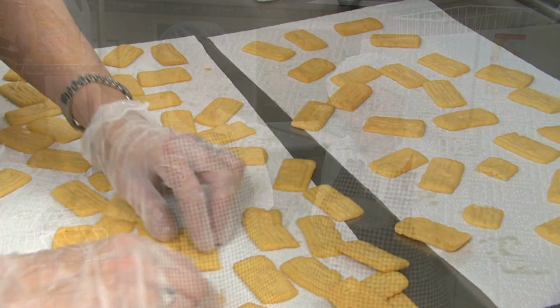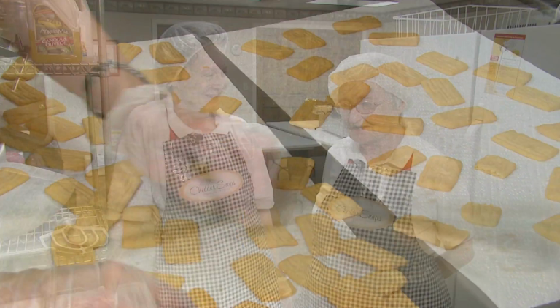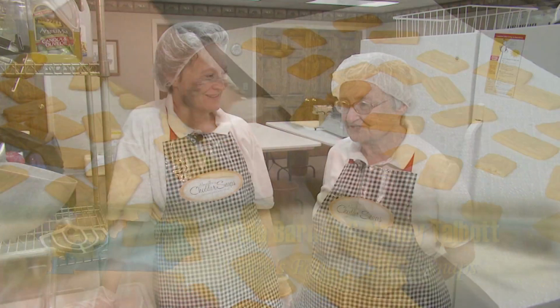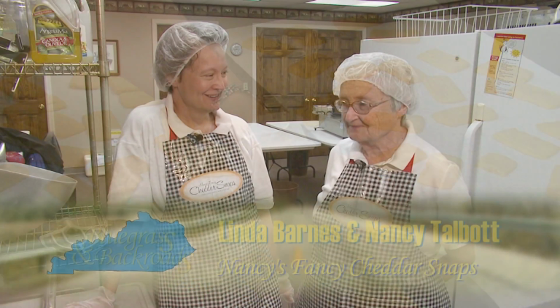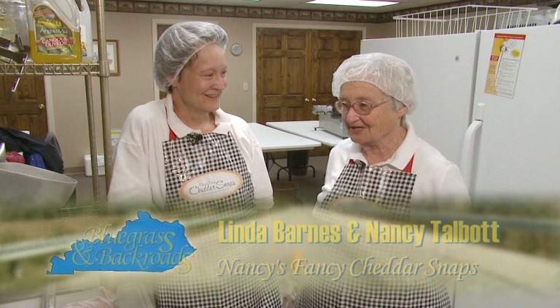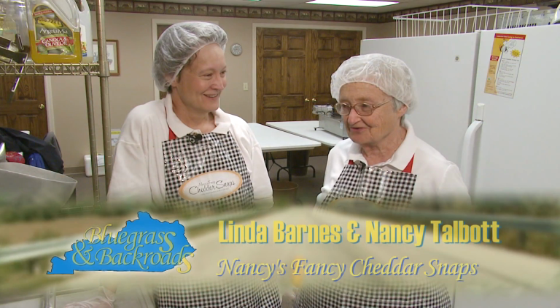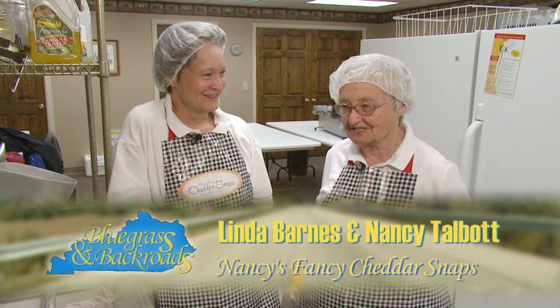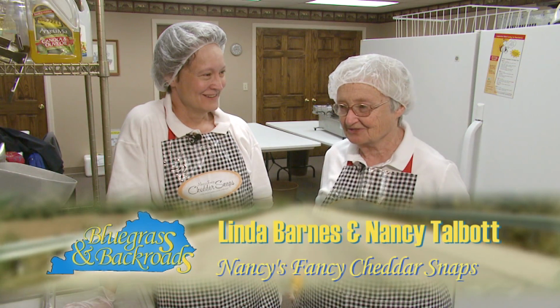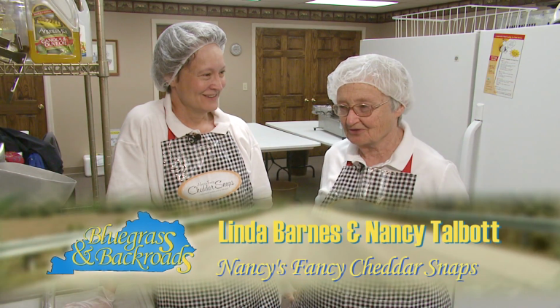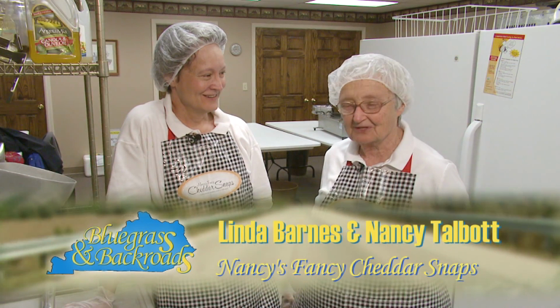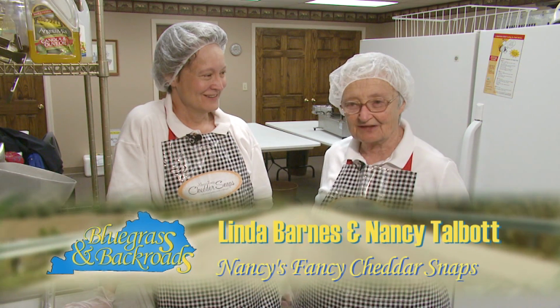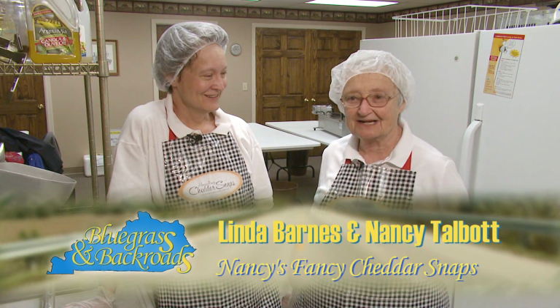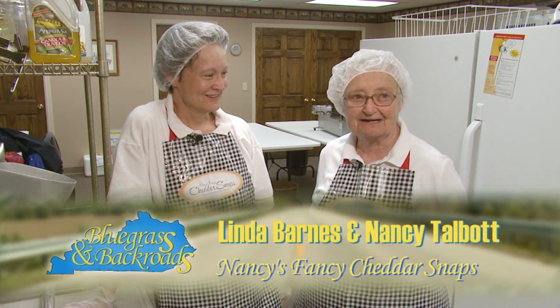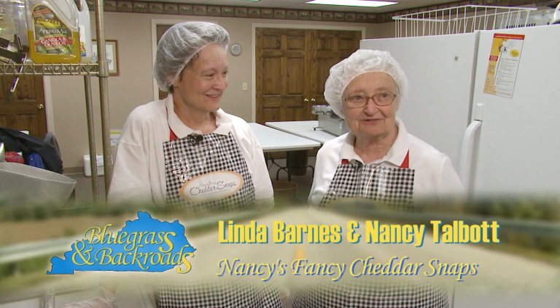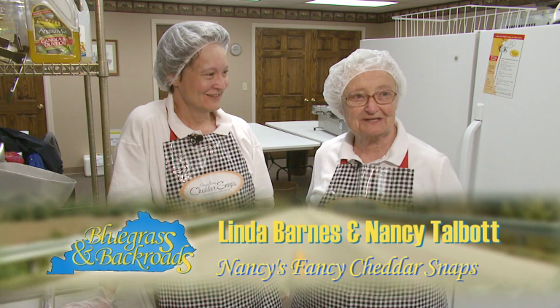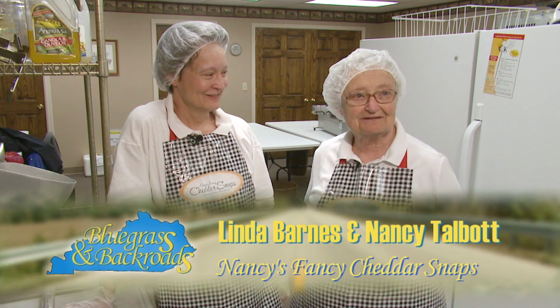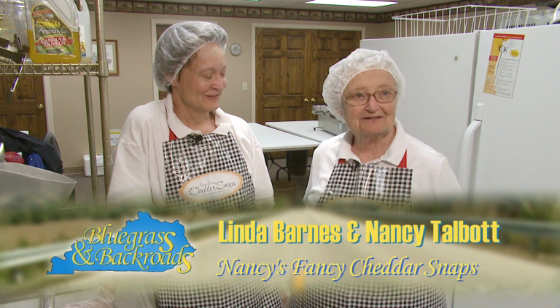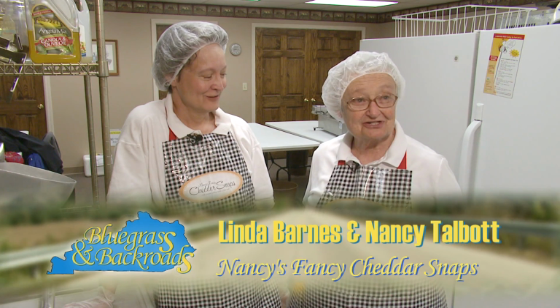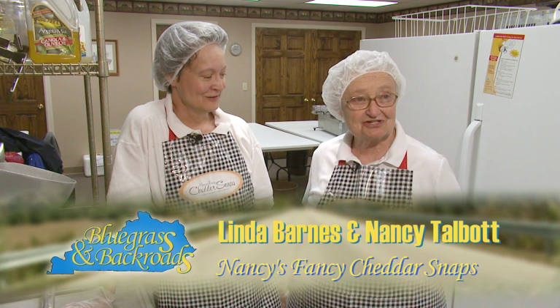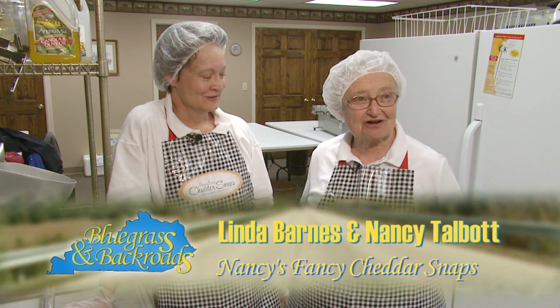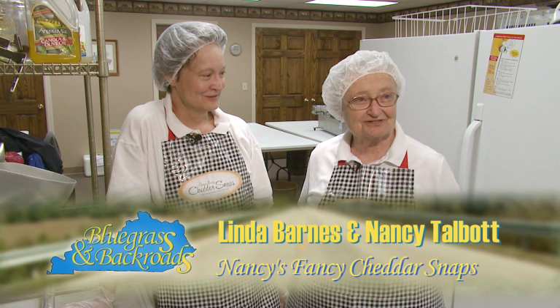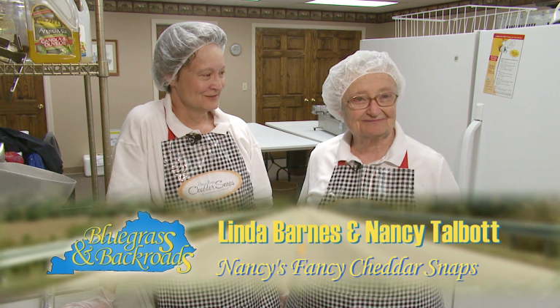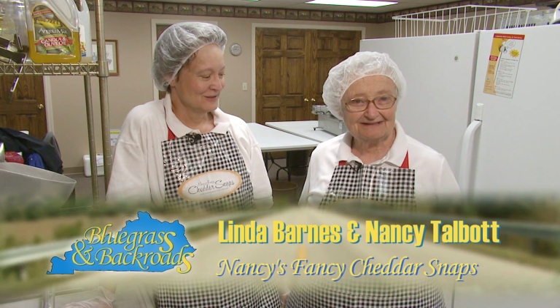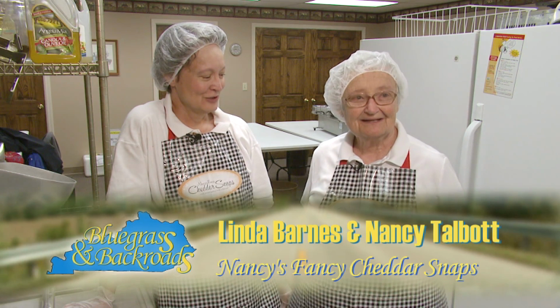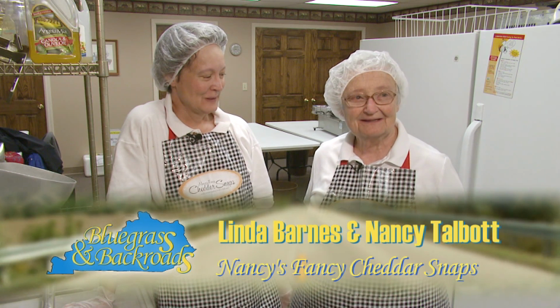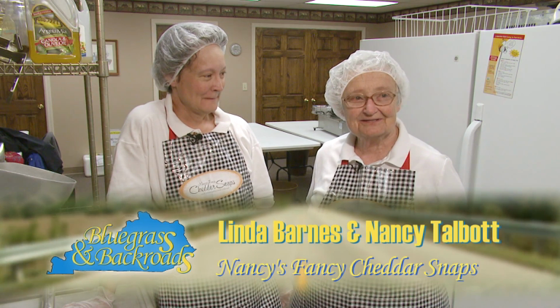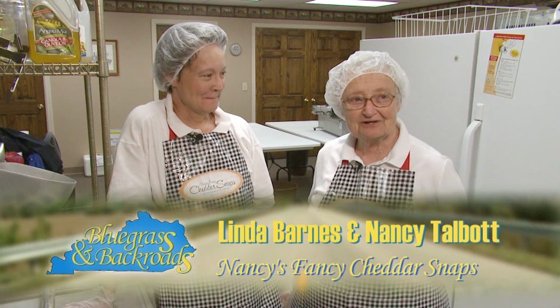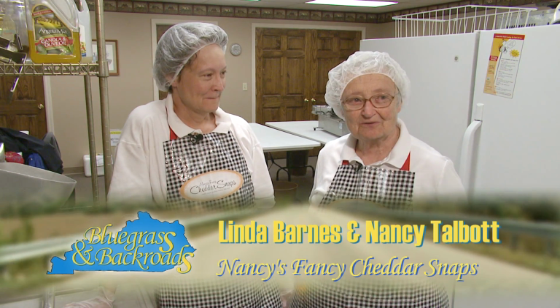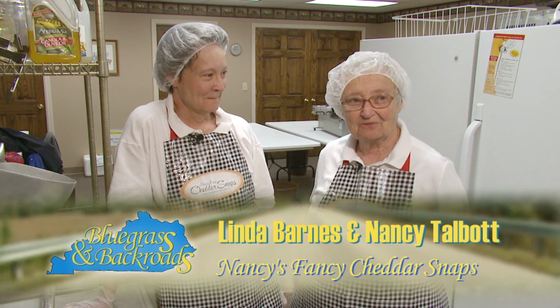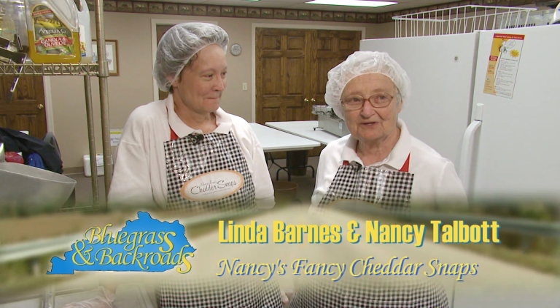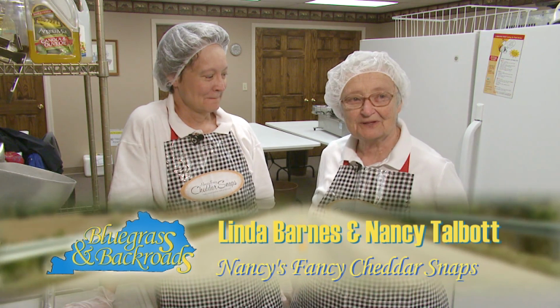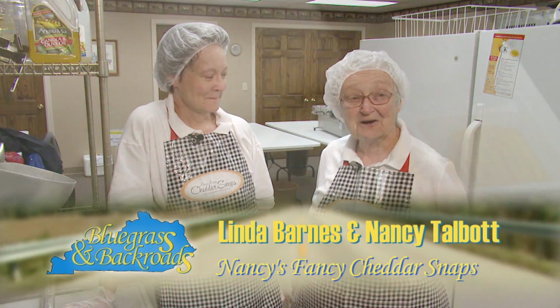All of a sudden, my daughter says, you know, Mother, I think I'd like to make cheese straws. And so here we are.